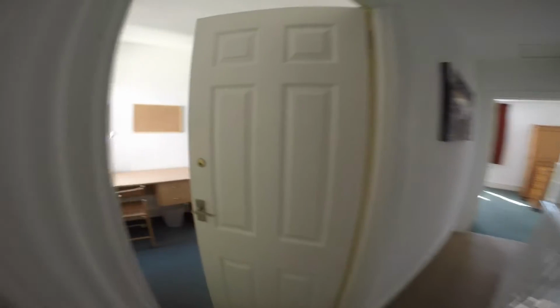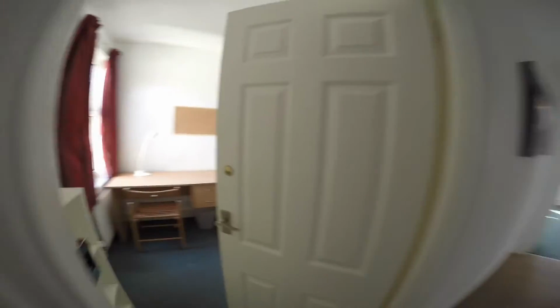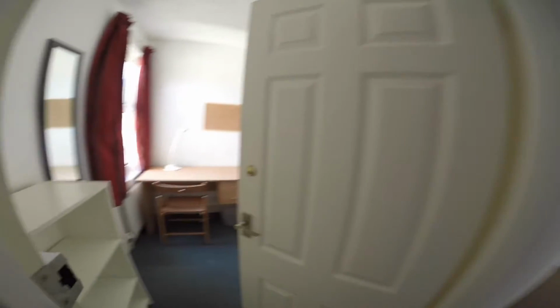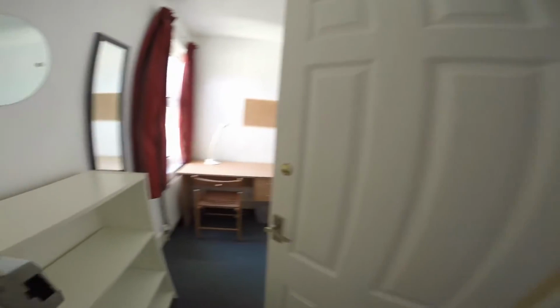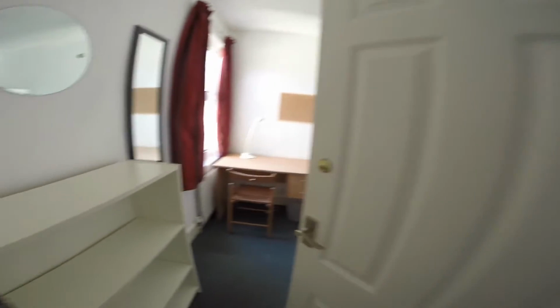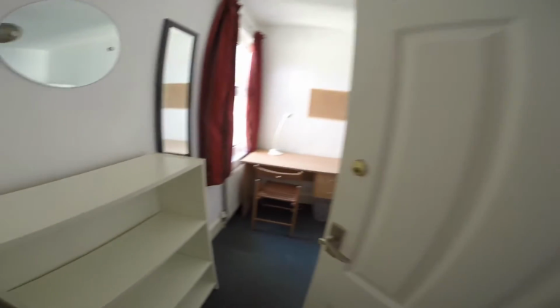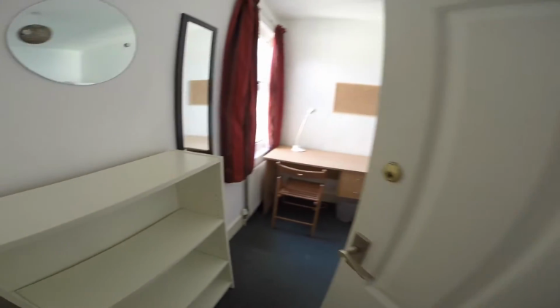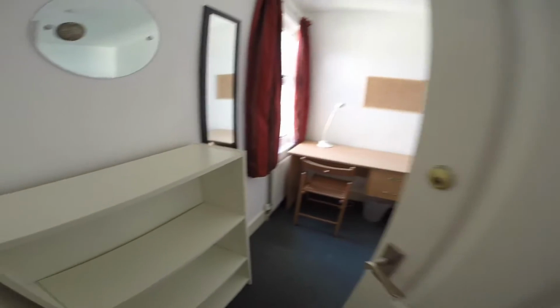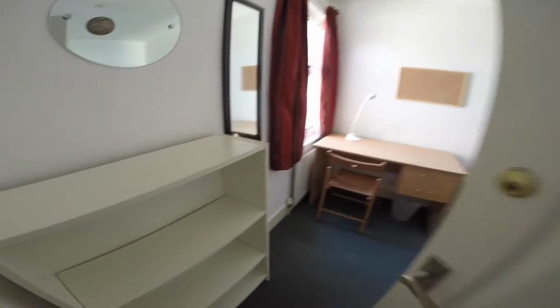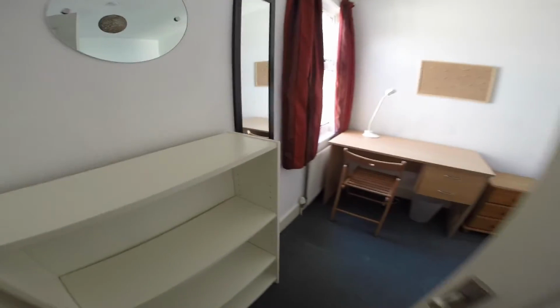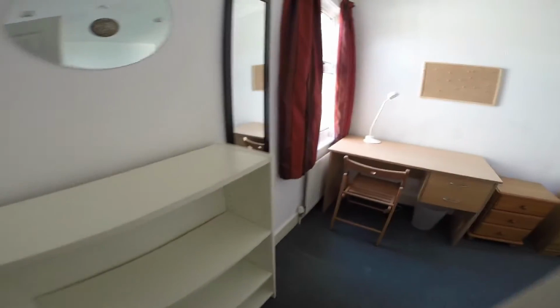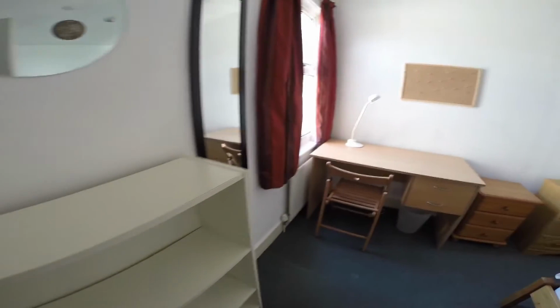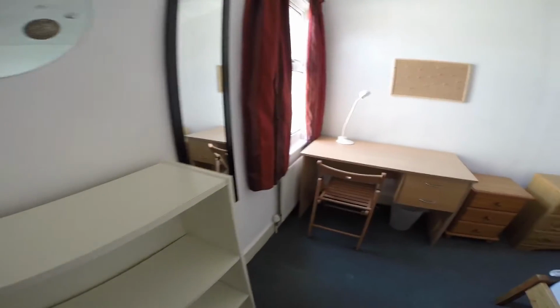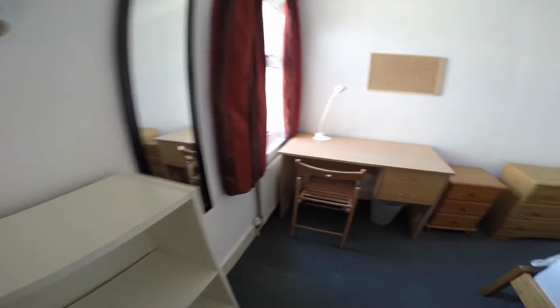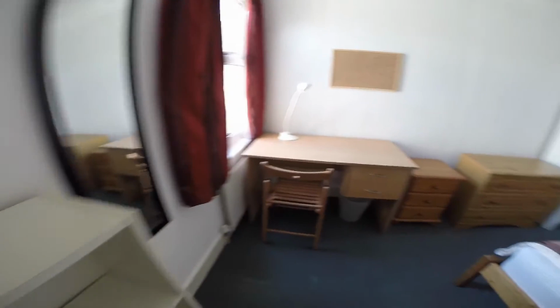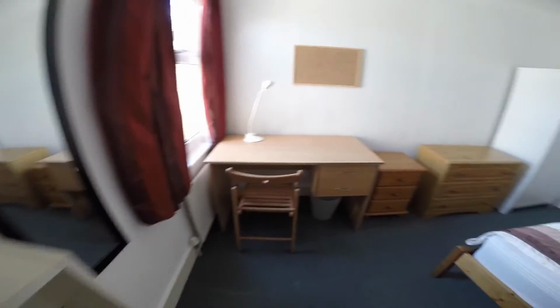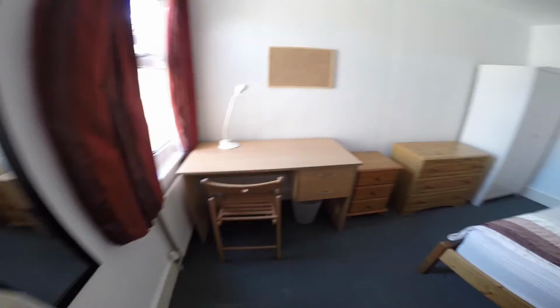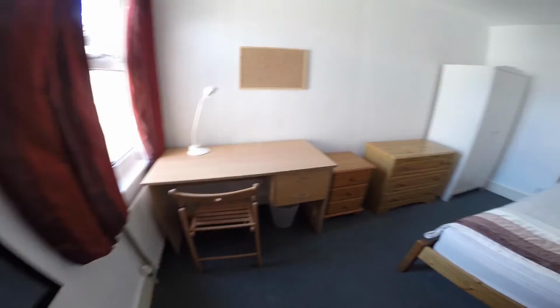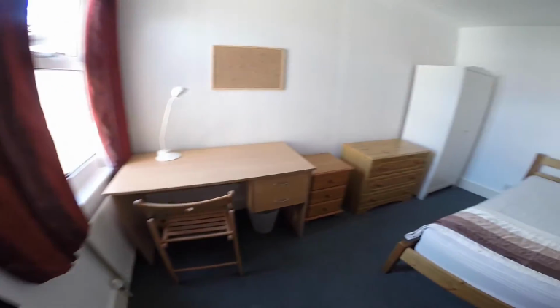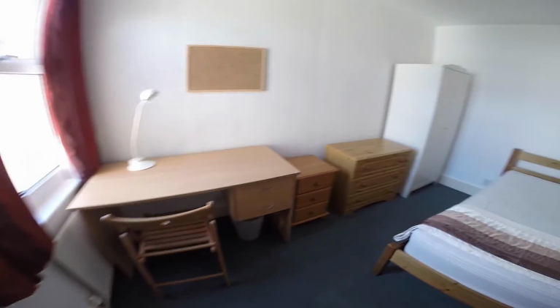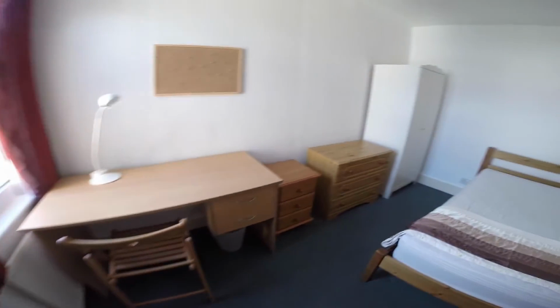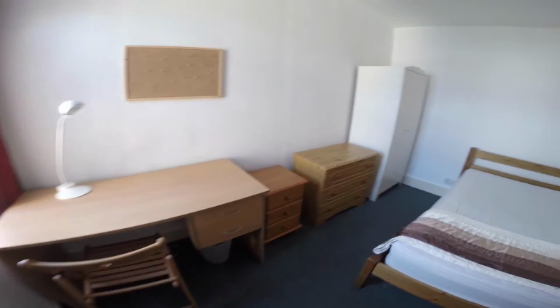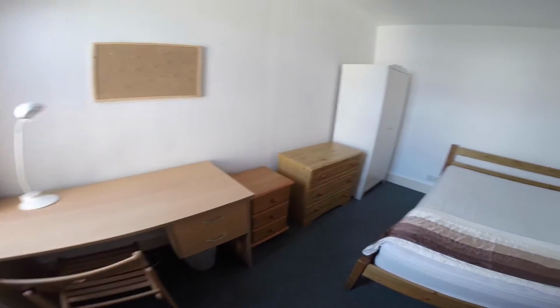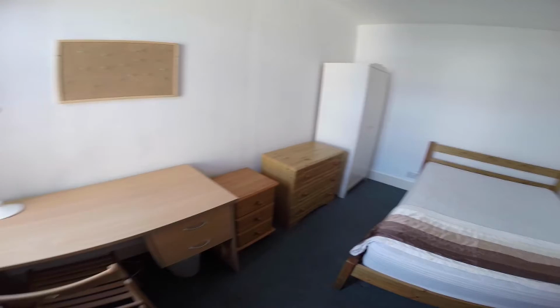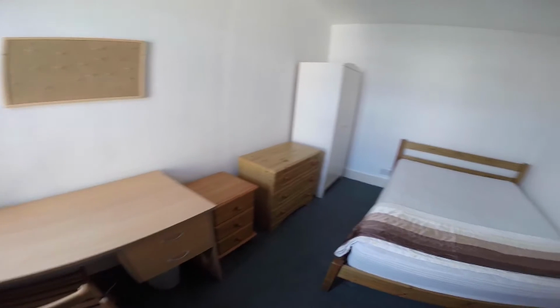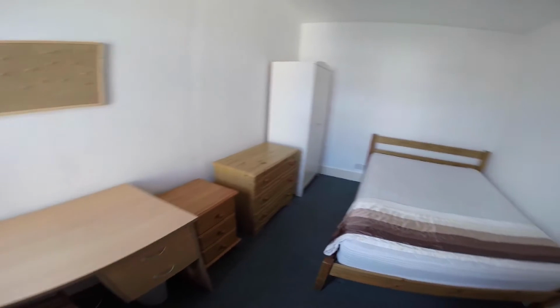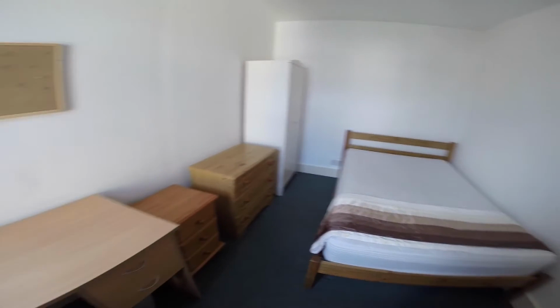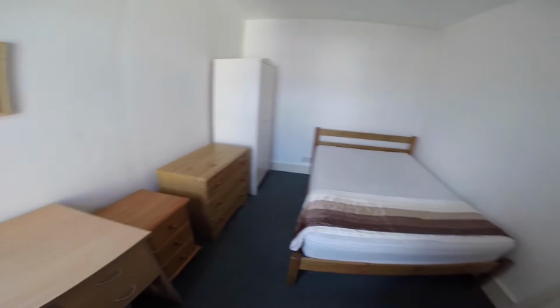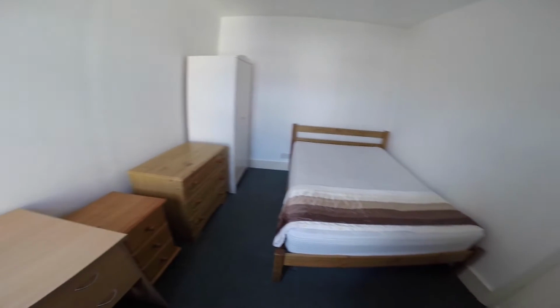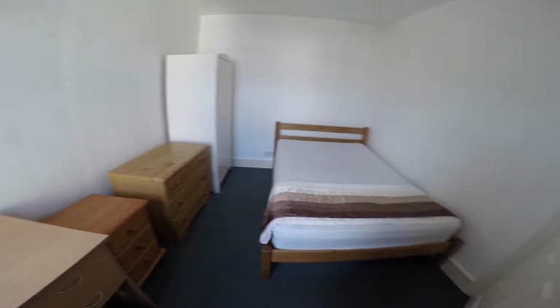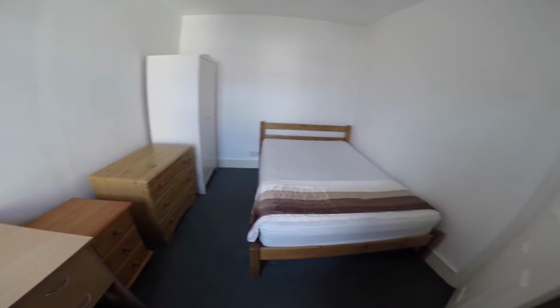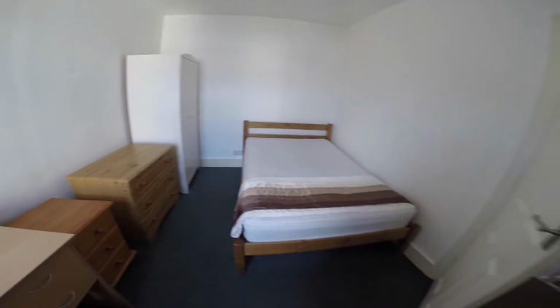And here we have the third of the bedrooms, a bright room with a desk, a bed and plenty of storage space.